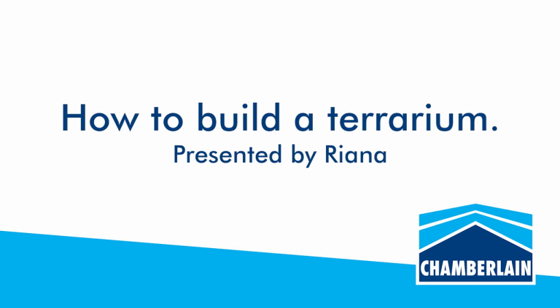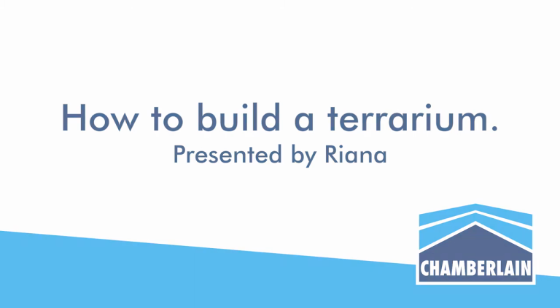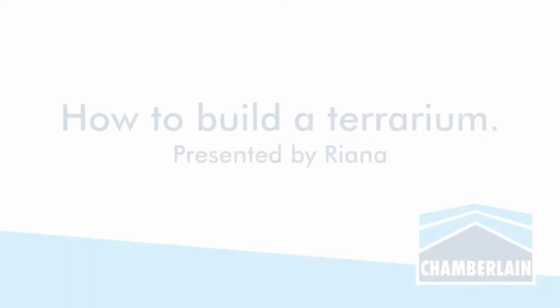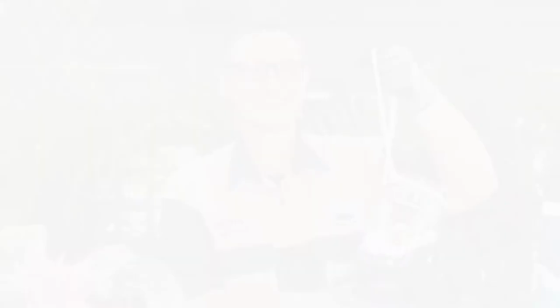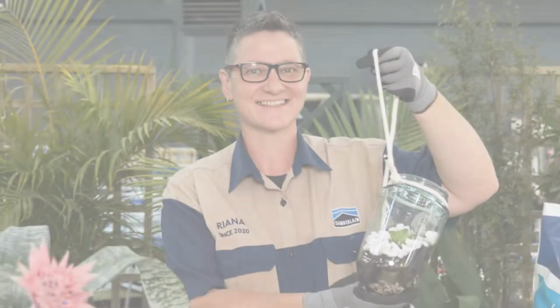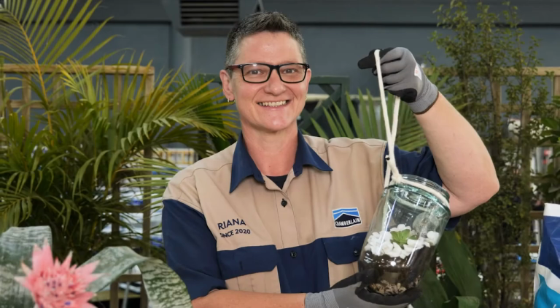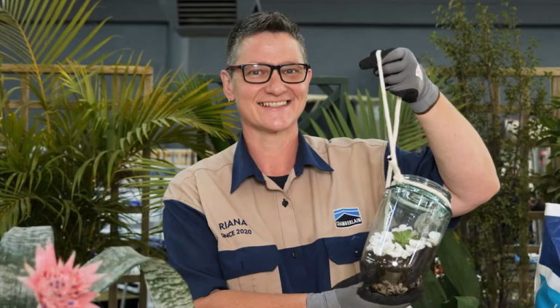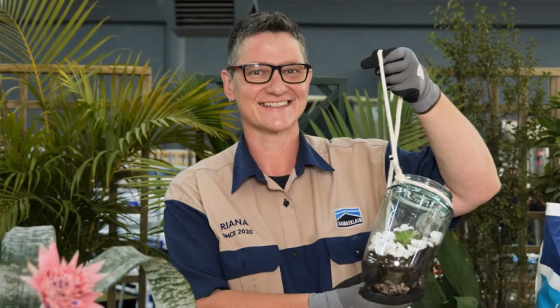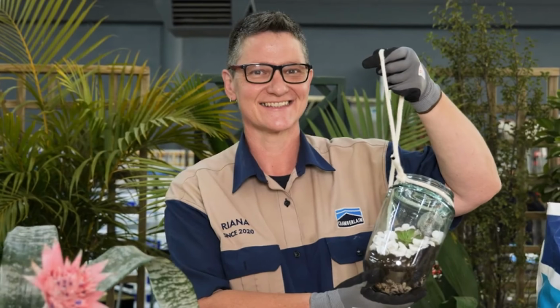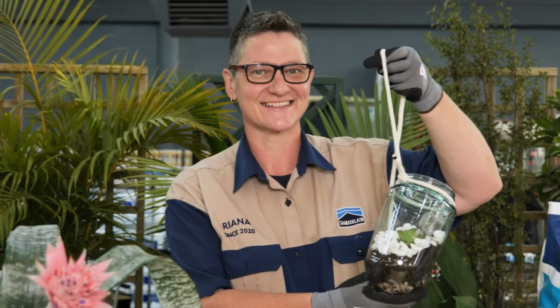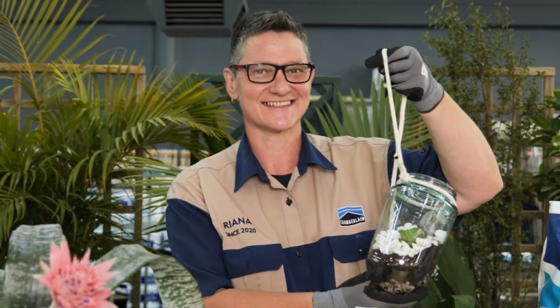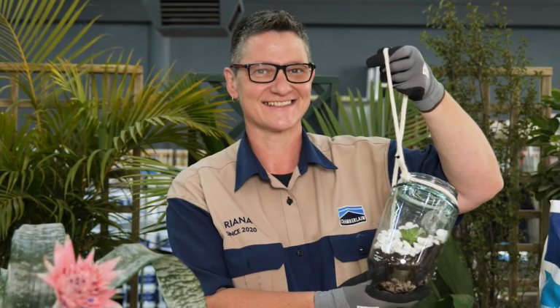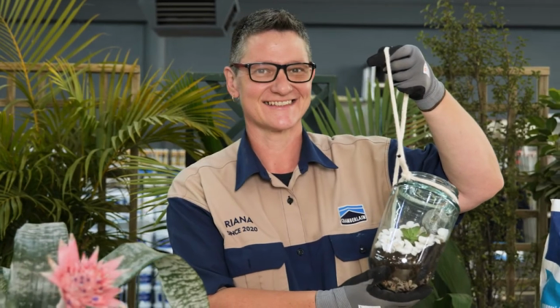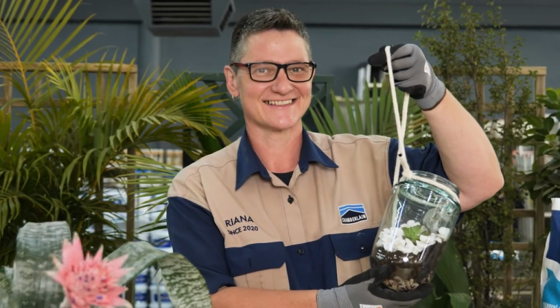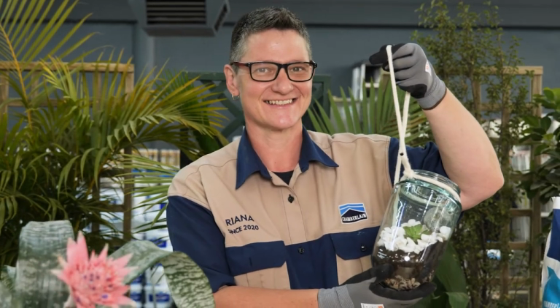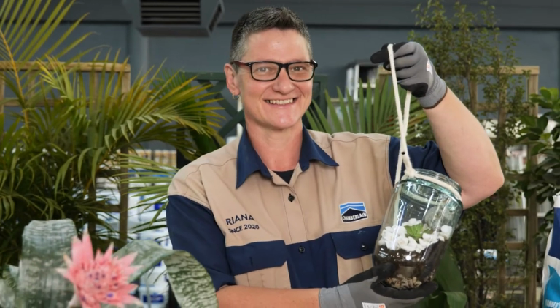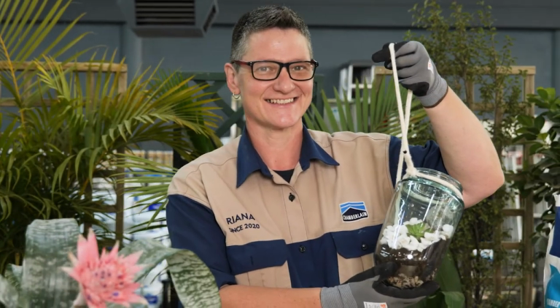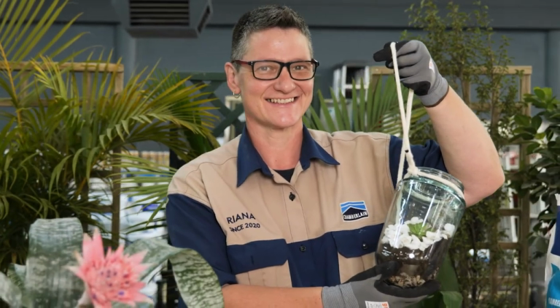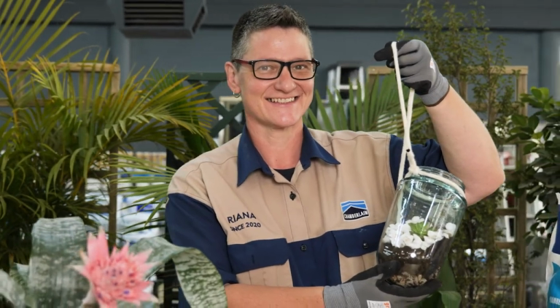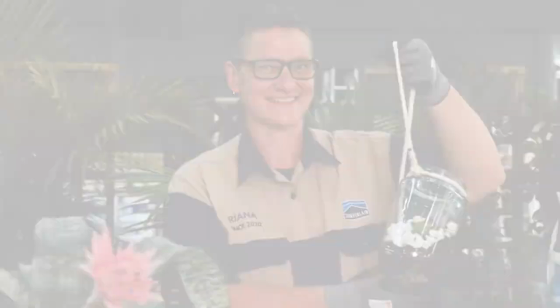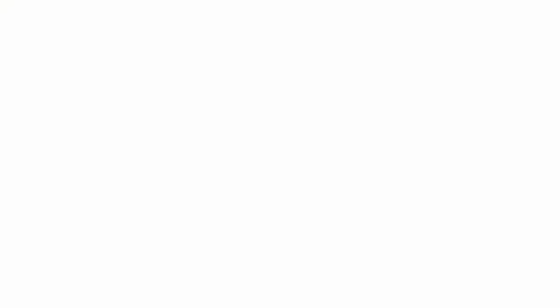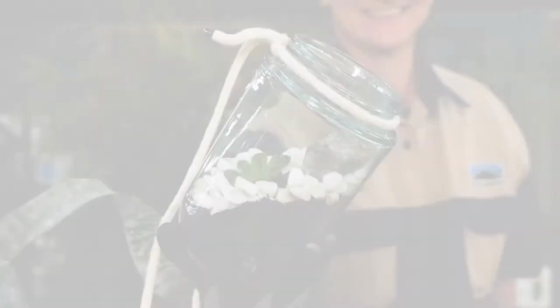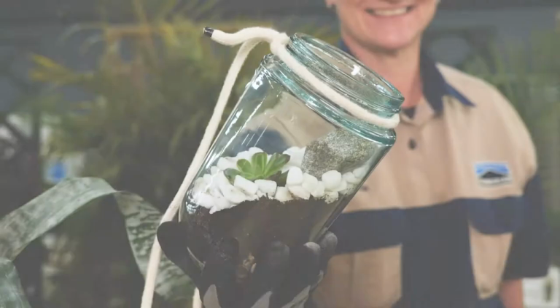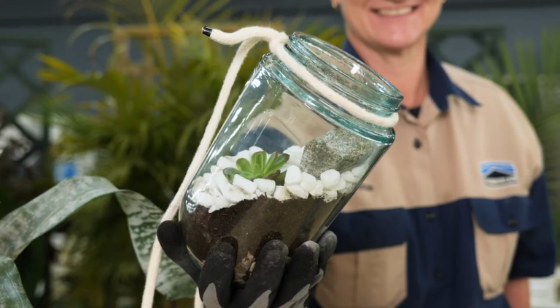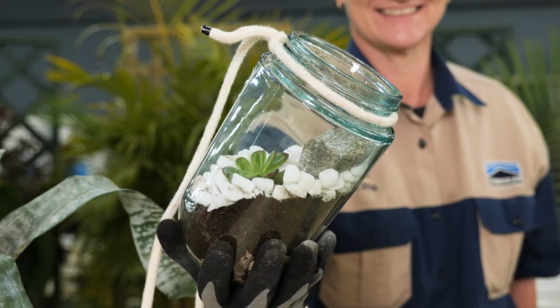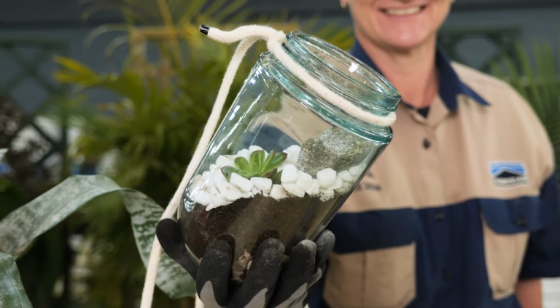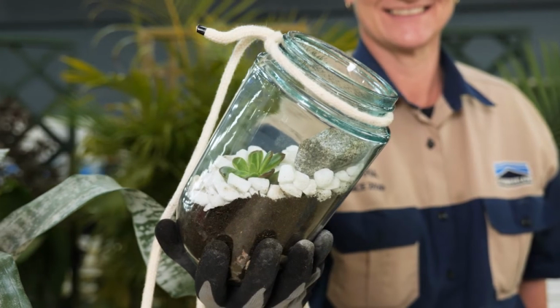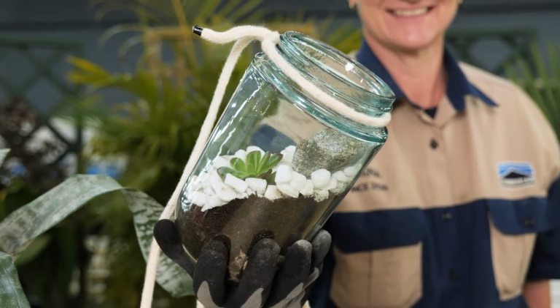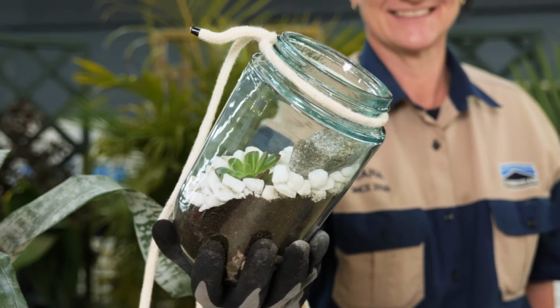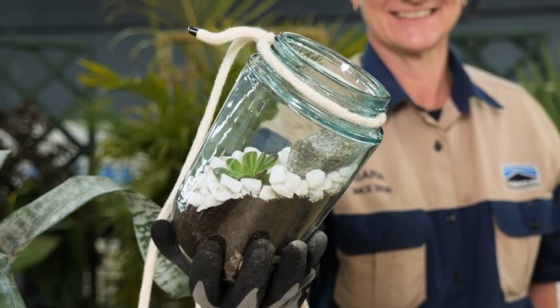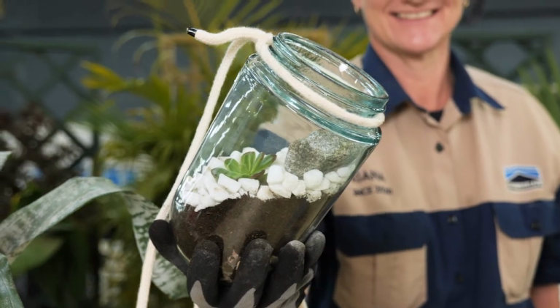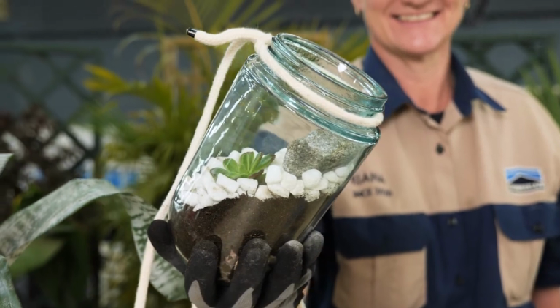Hi, my name is Rihanna. I've been working with Chamberlain since 2020. Today I'm going to show you how to make a terrarium.